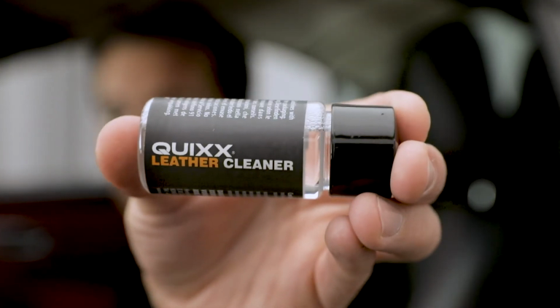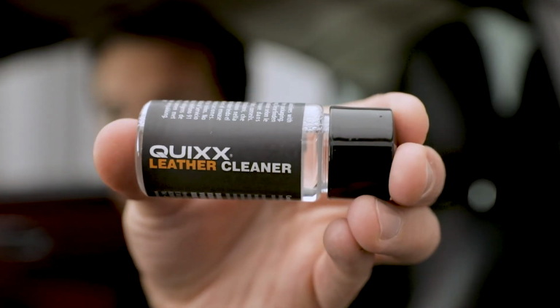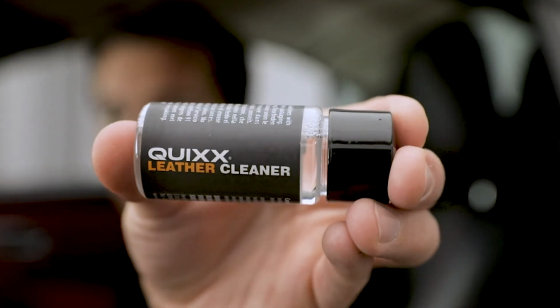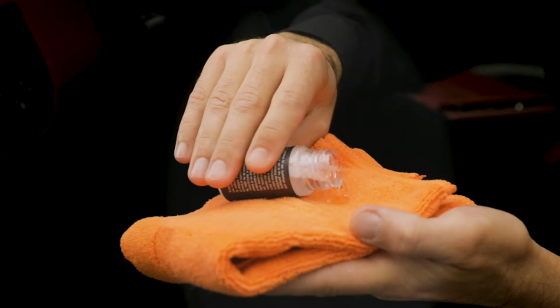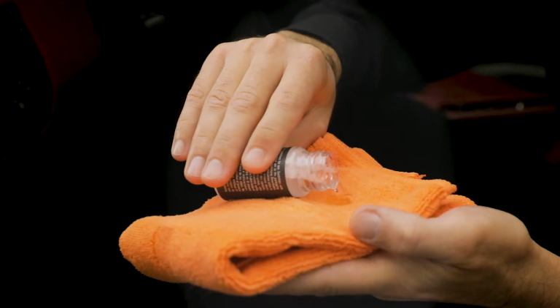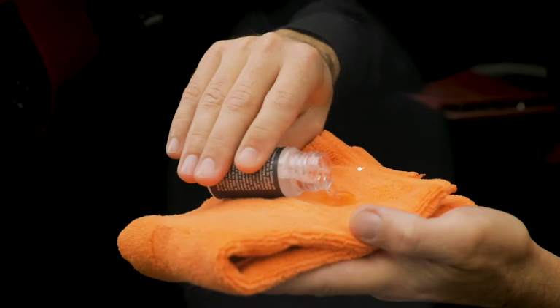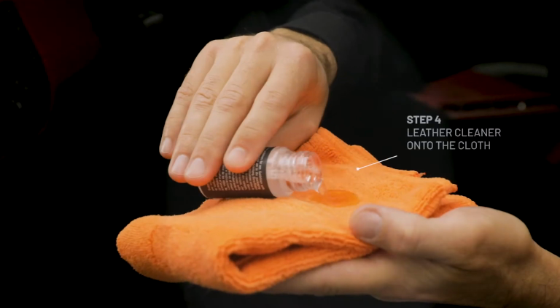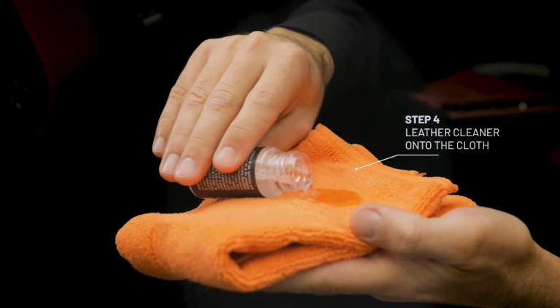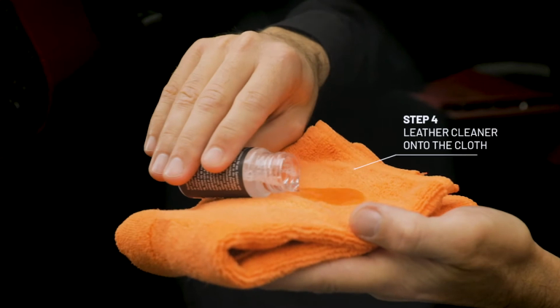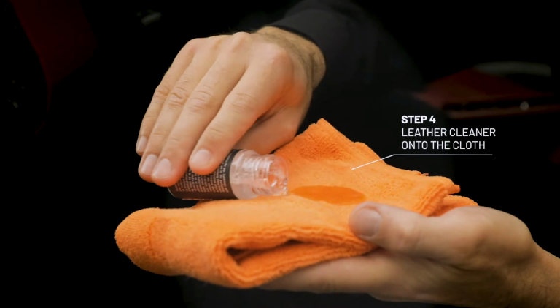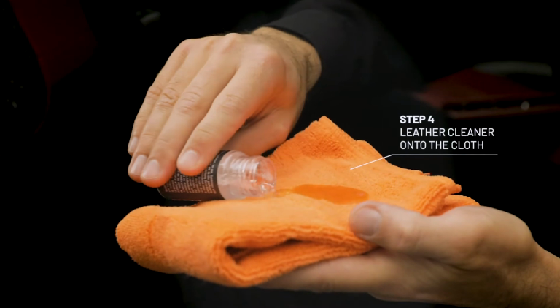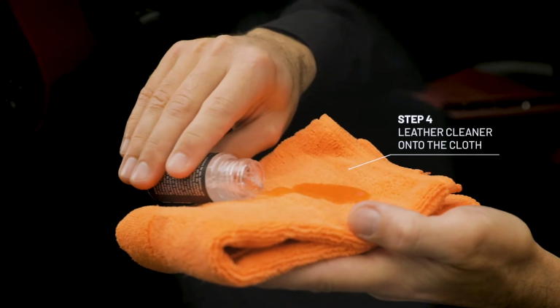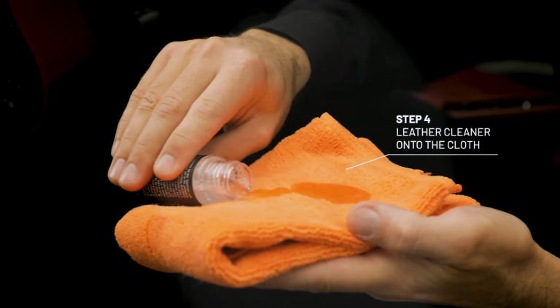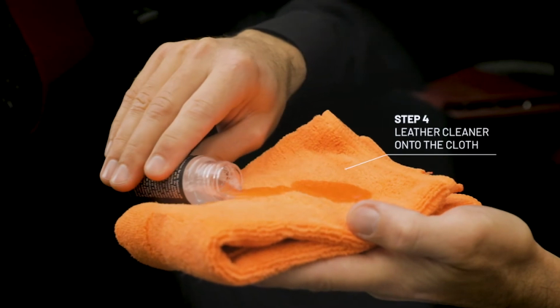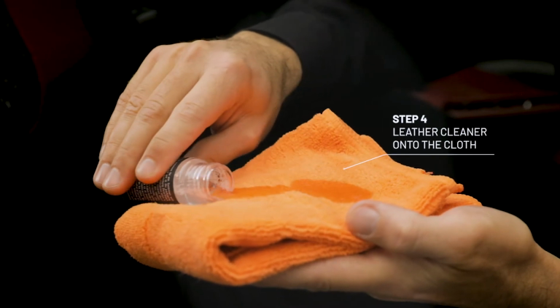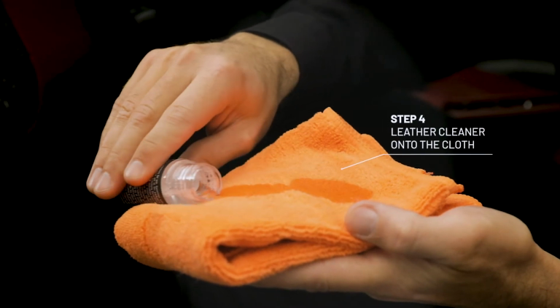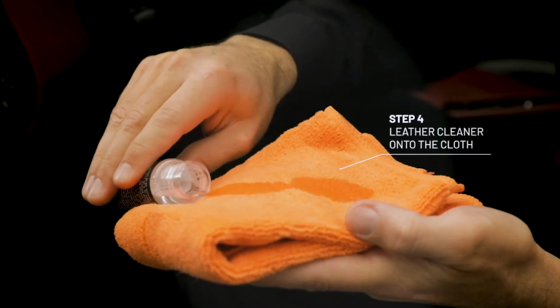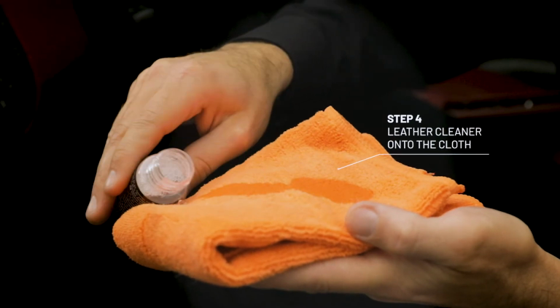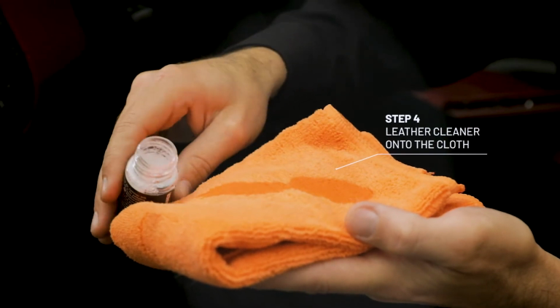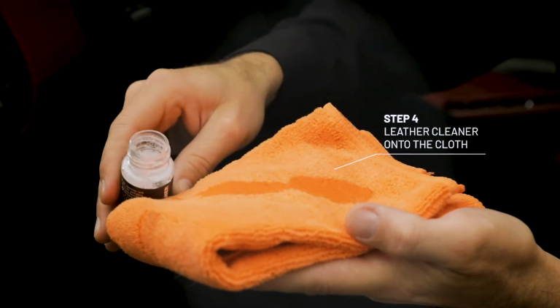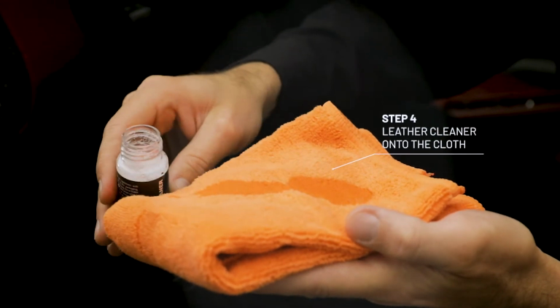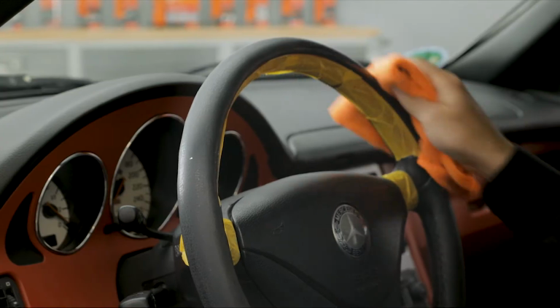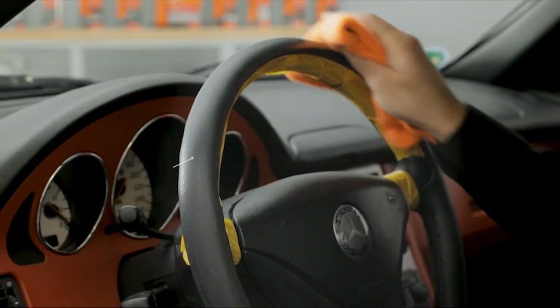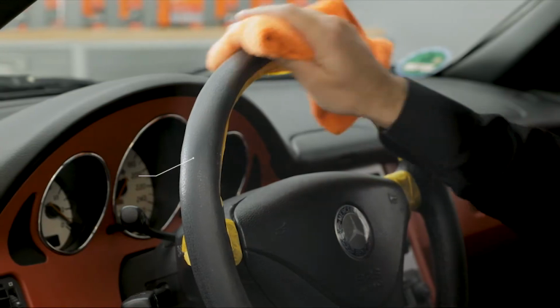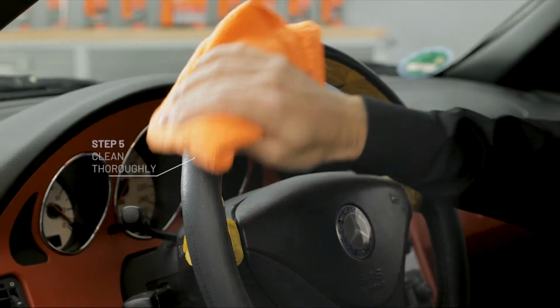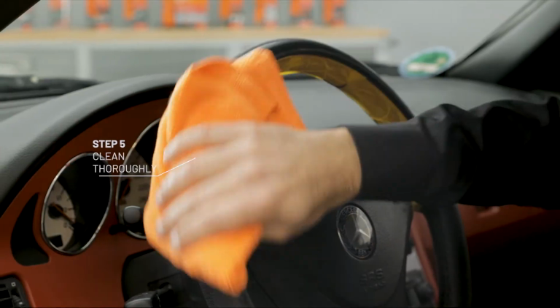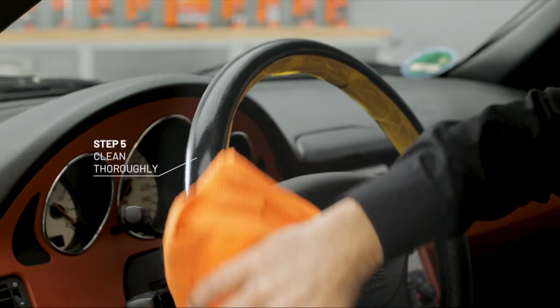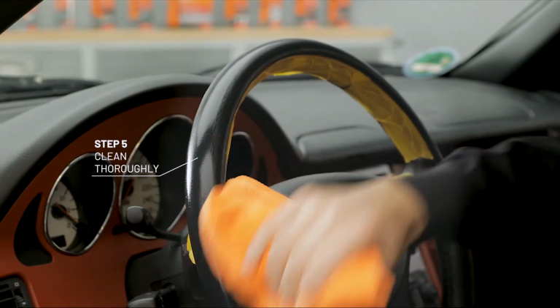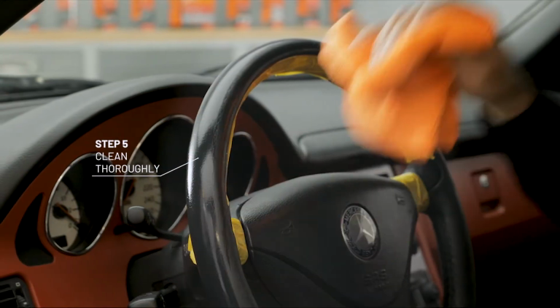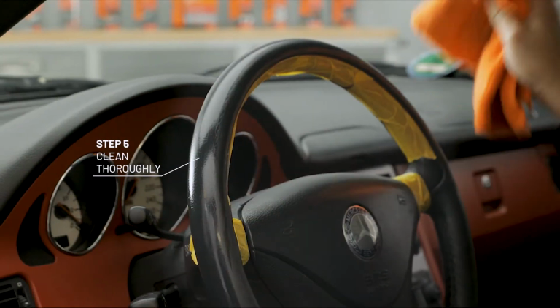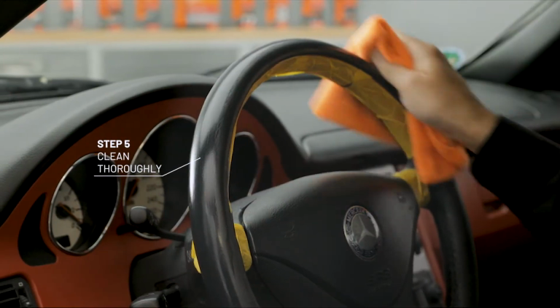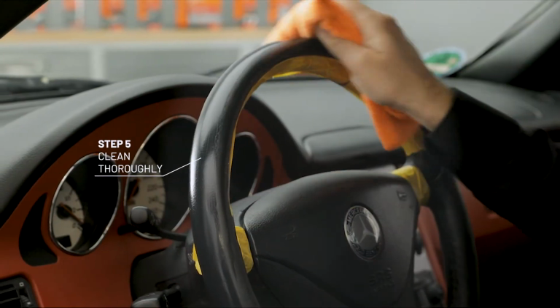Apply some leather cleaner onto the microfiber cloth and clean the damaged spot.